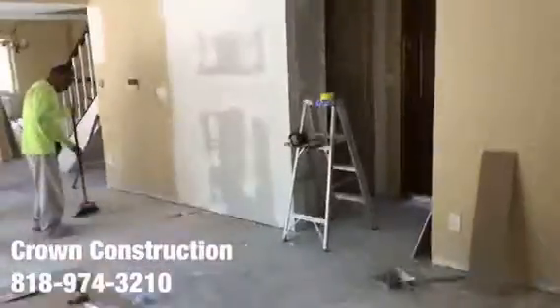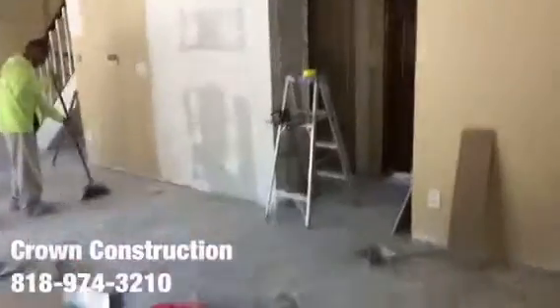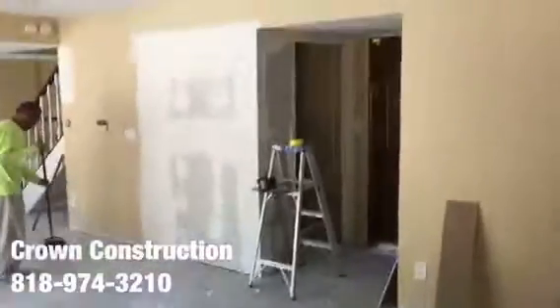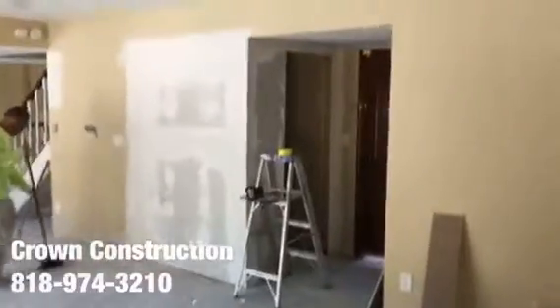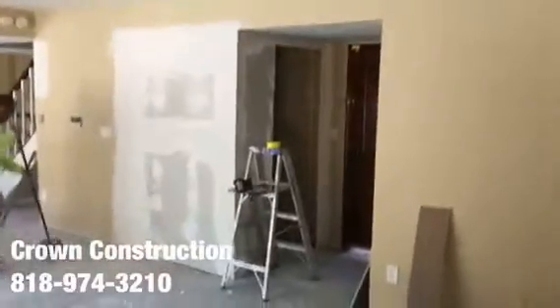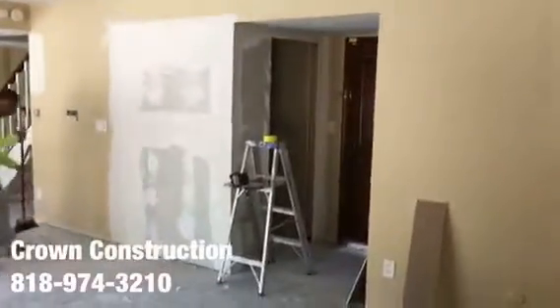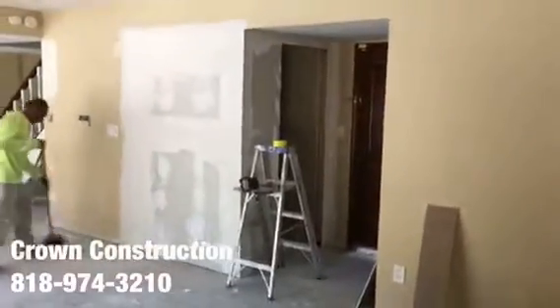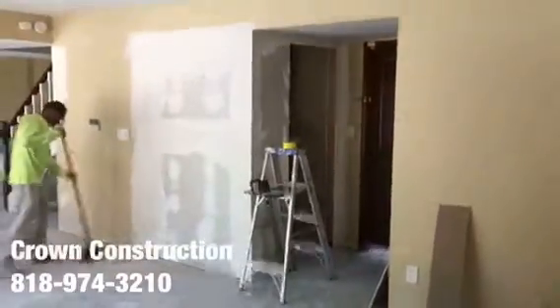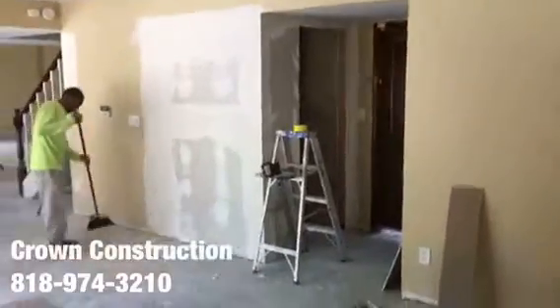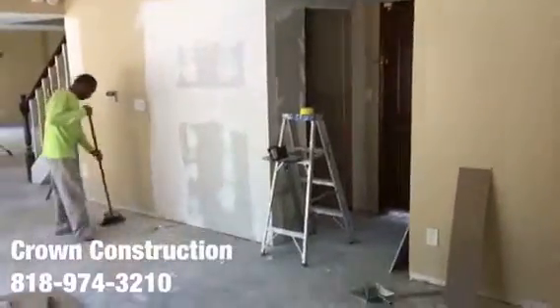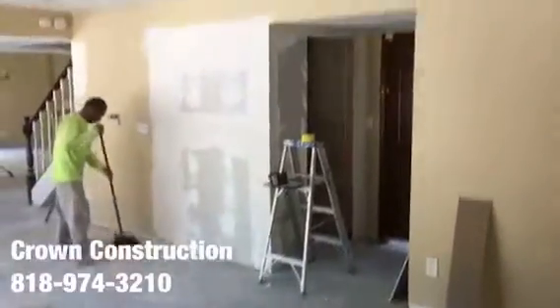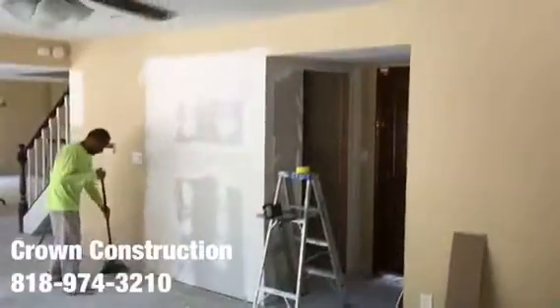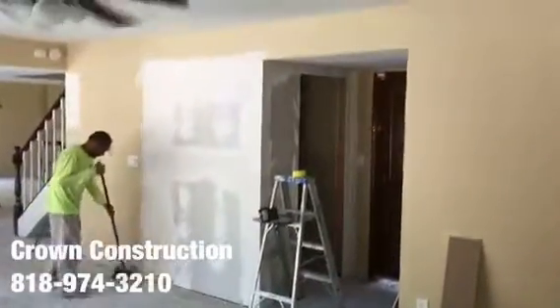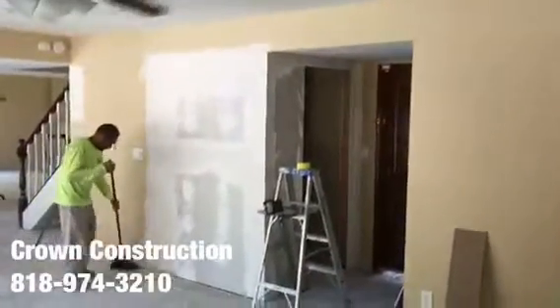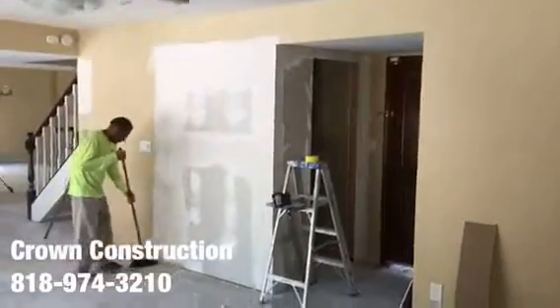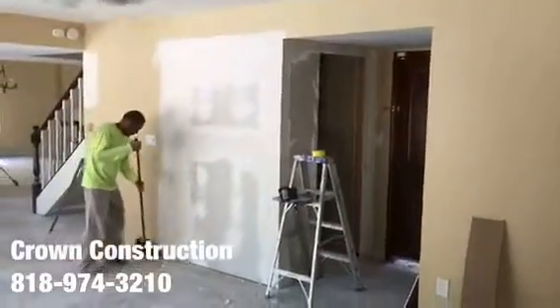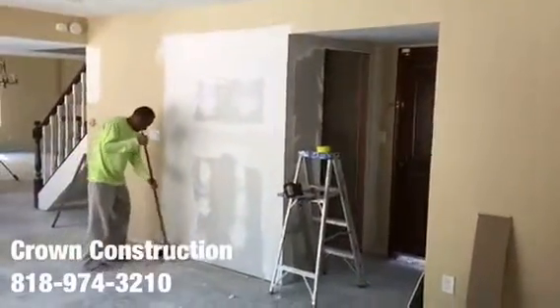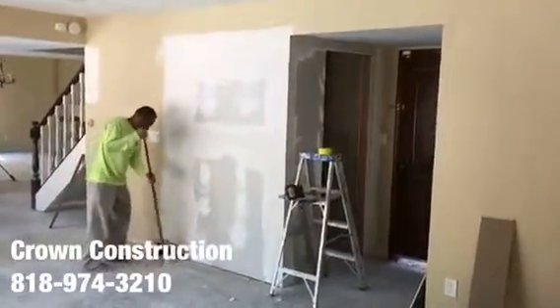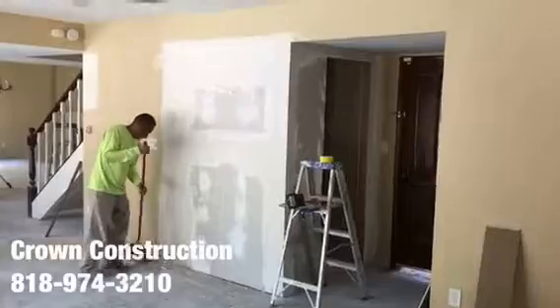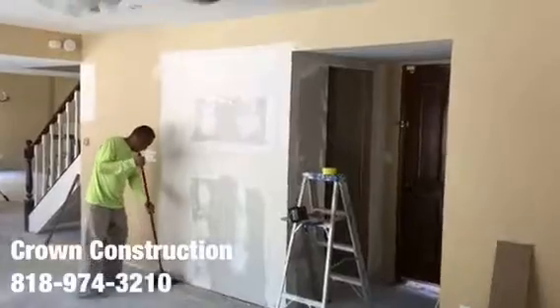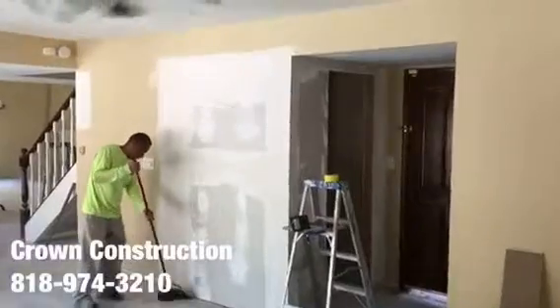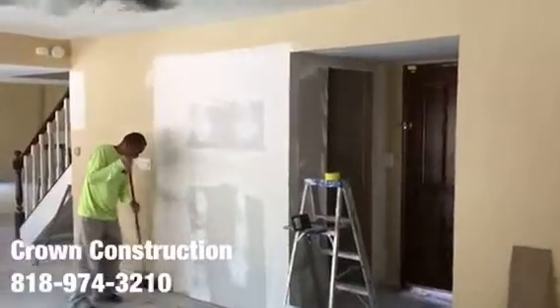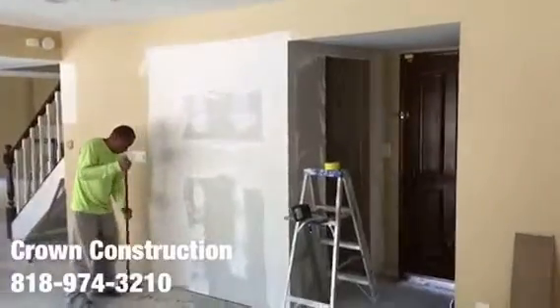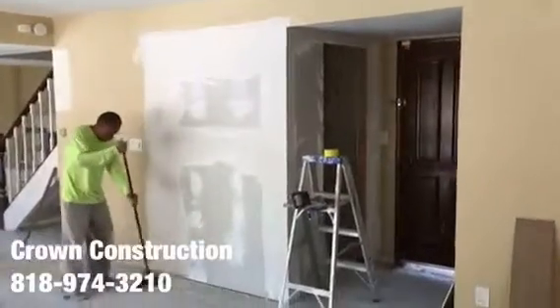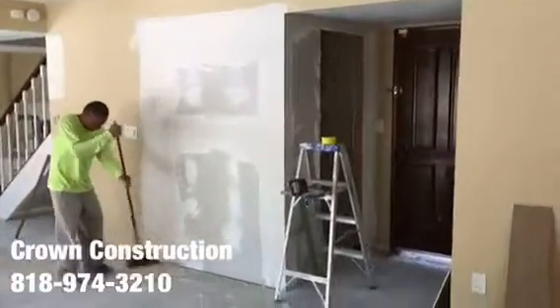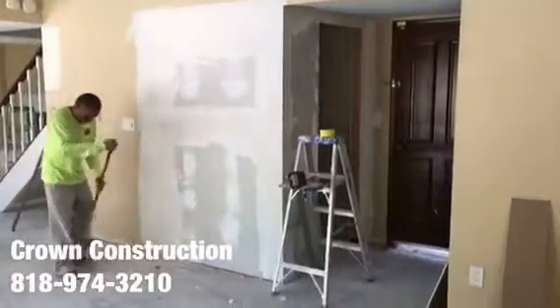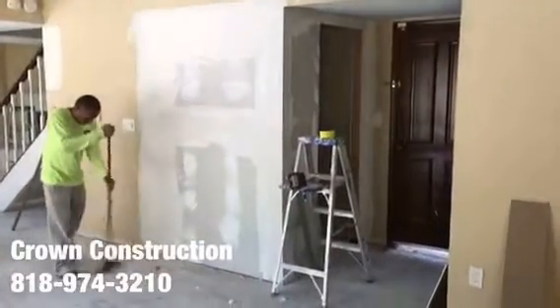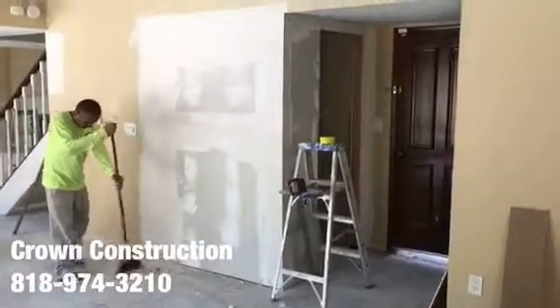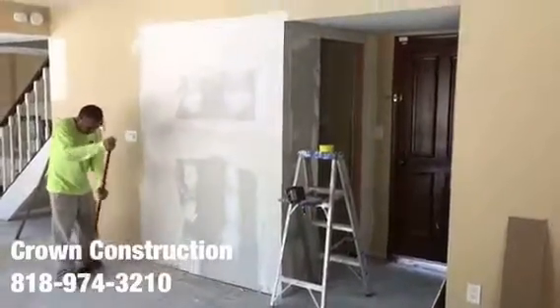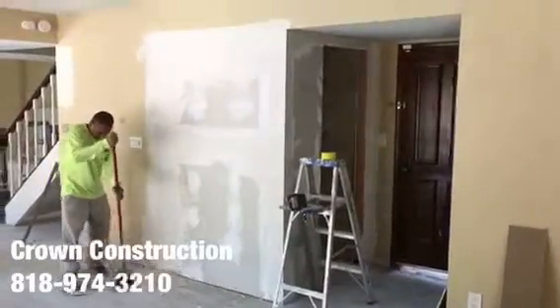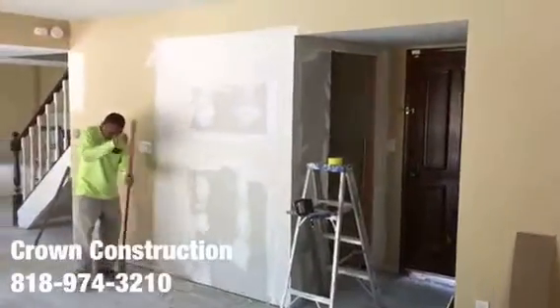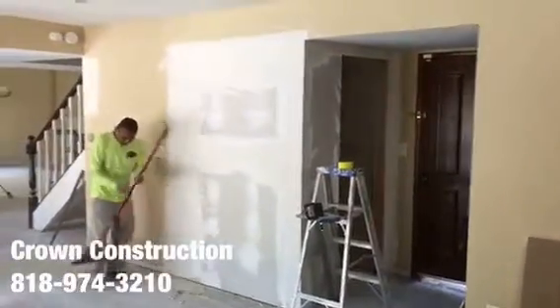Just continuing here — hatching, drywall is done. That's it.